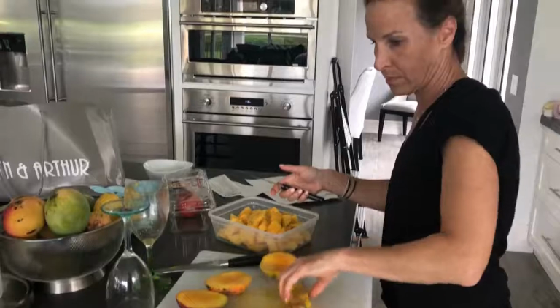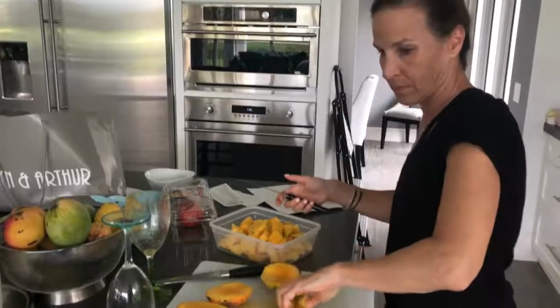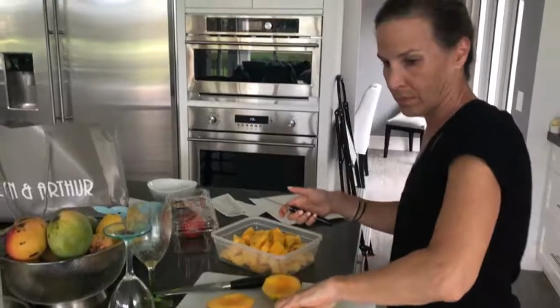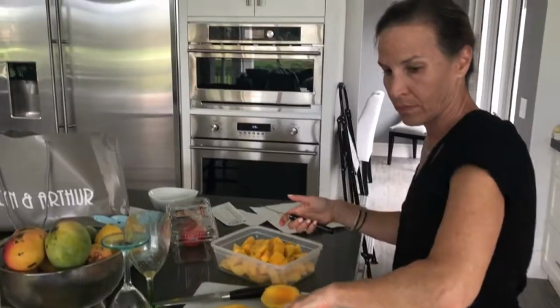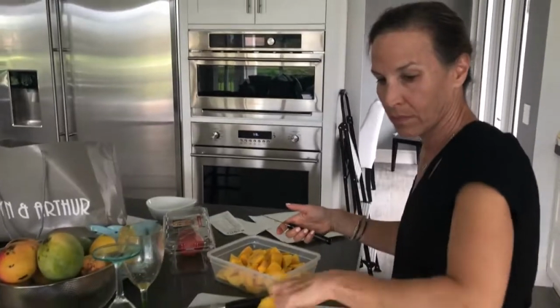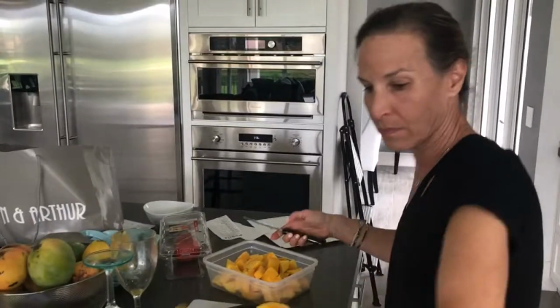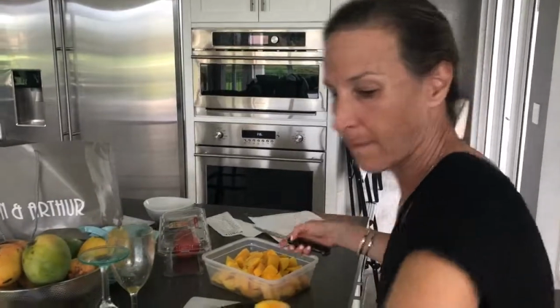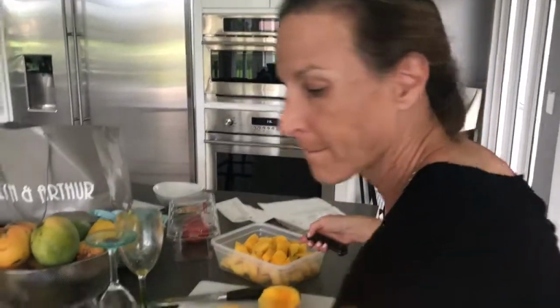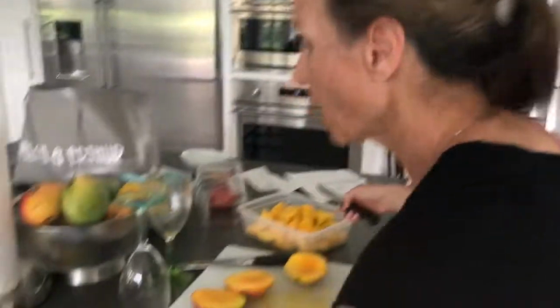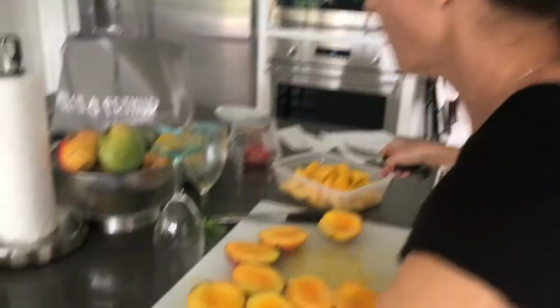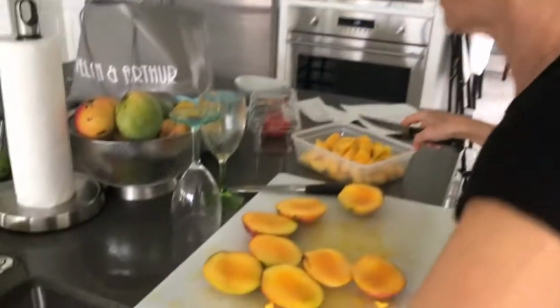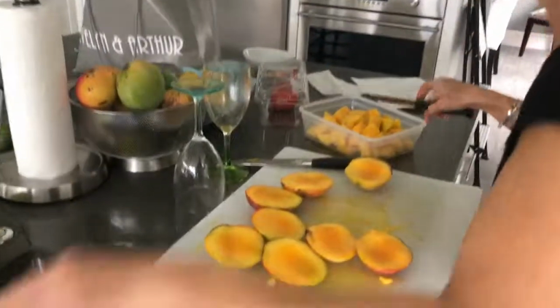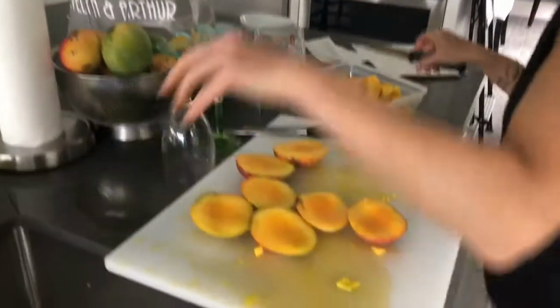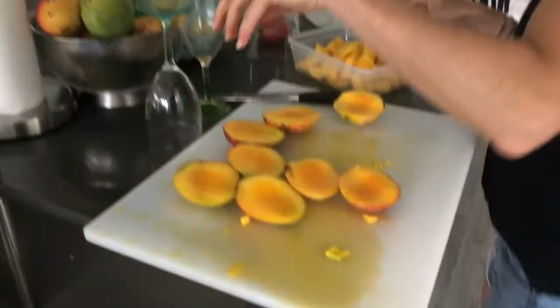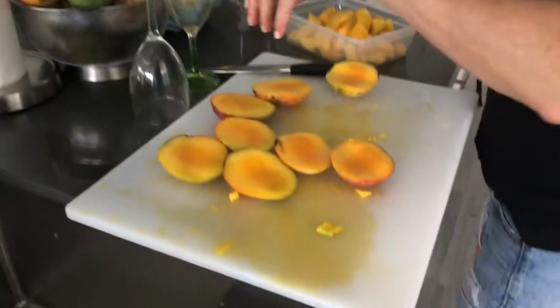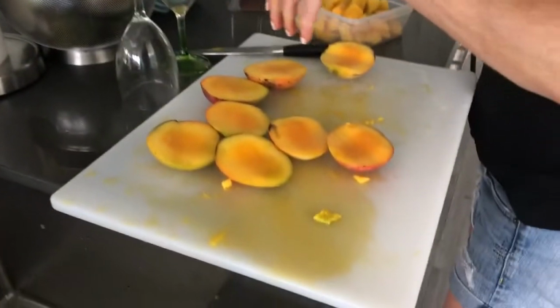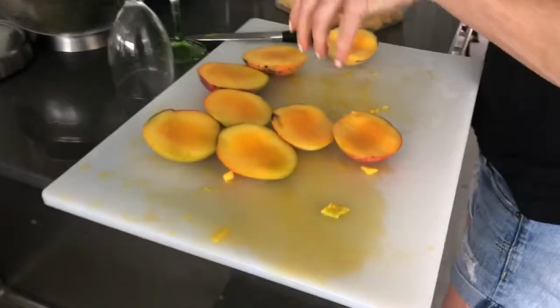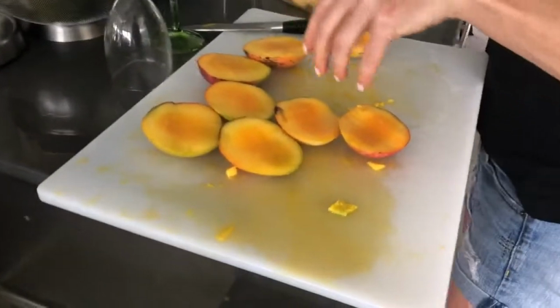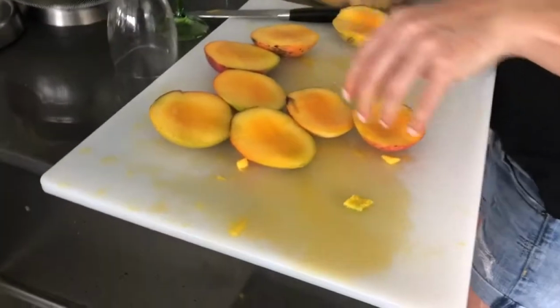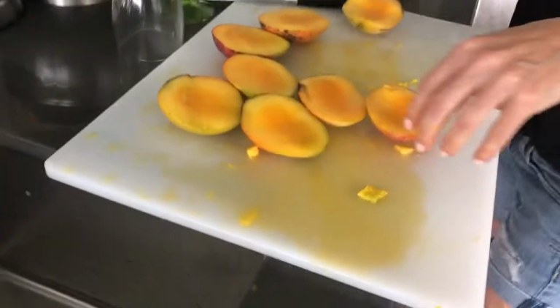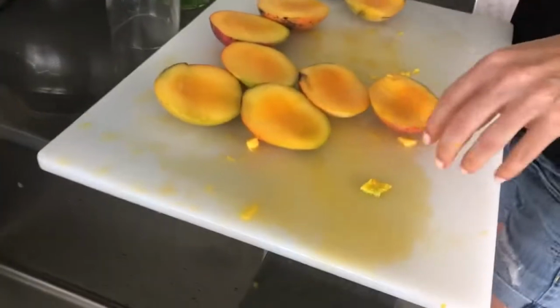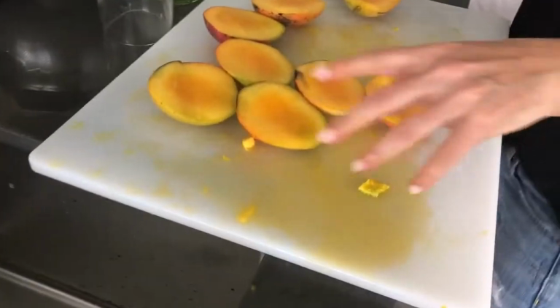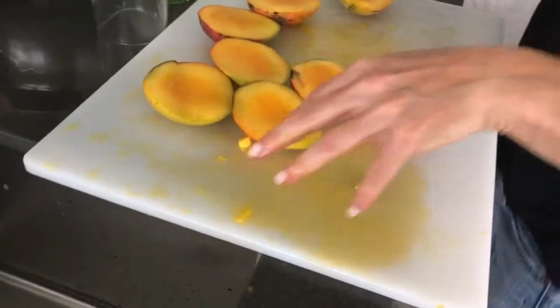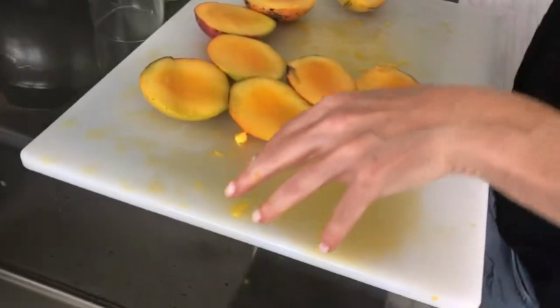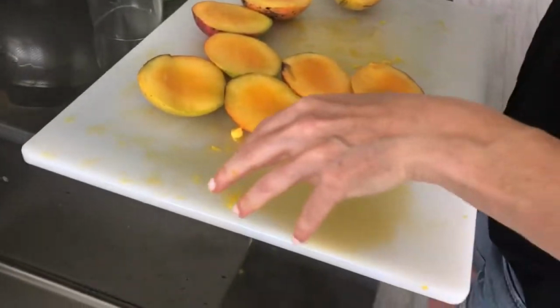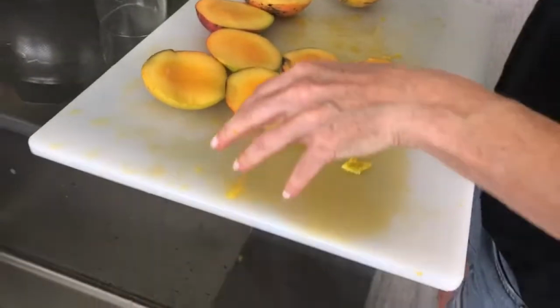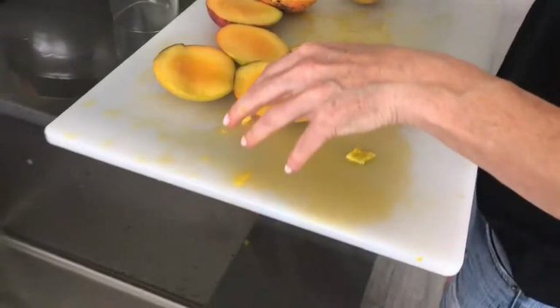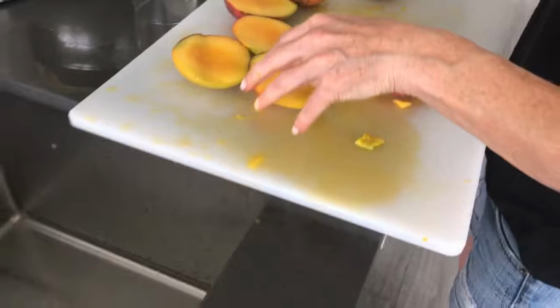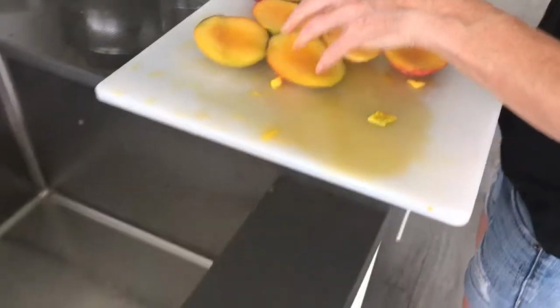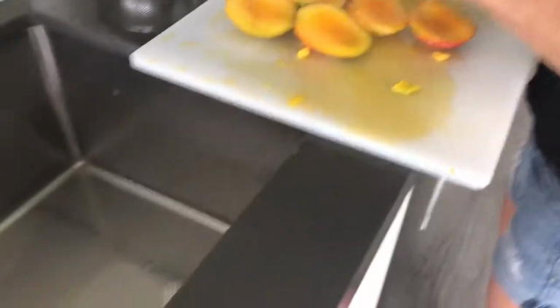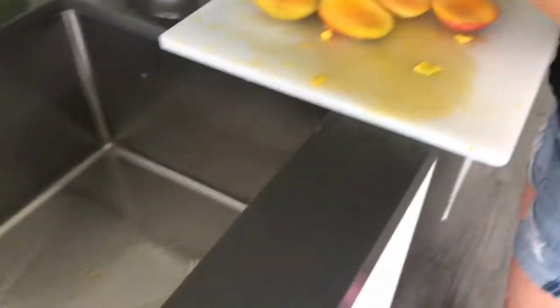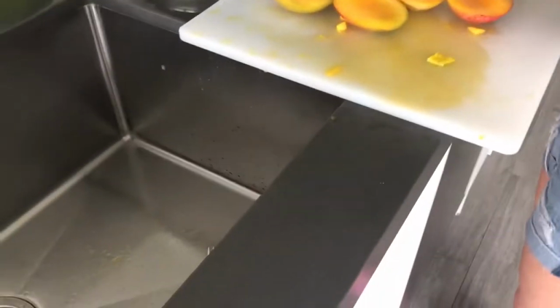So, Lovey, we're mango-ing crazy here. We are mango-ing crazy. Should I just get these? Yeah, I think that's enough.